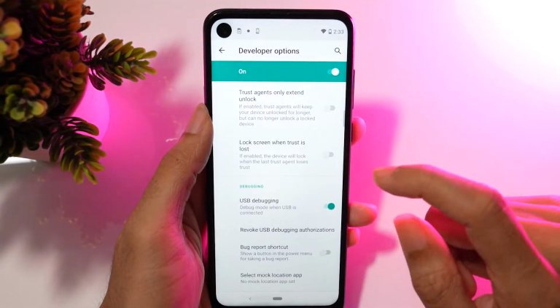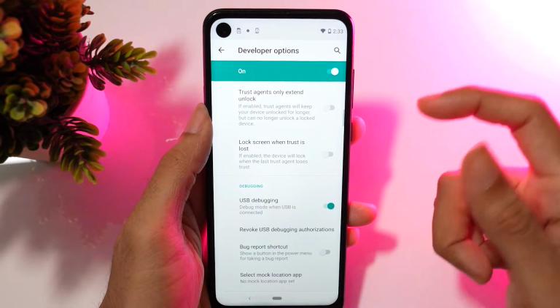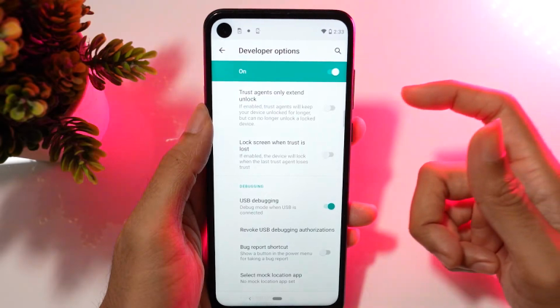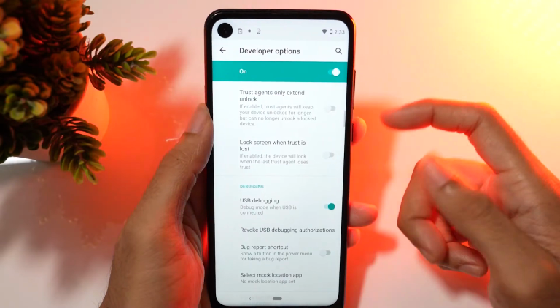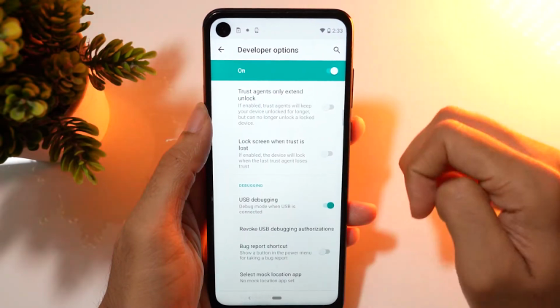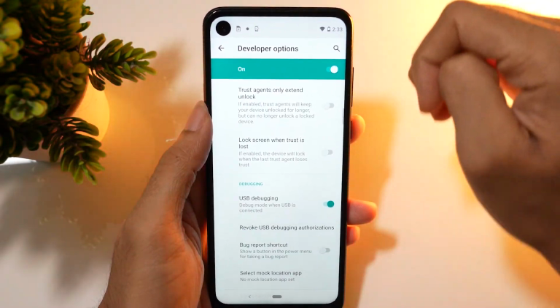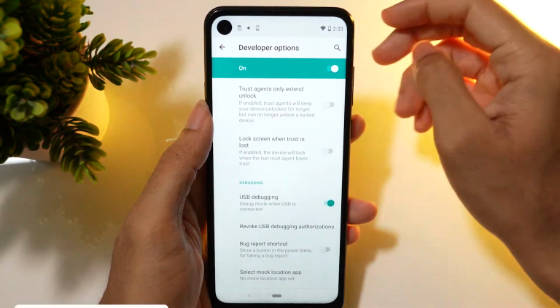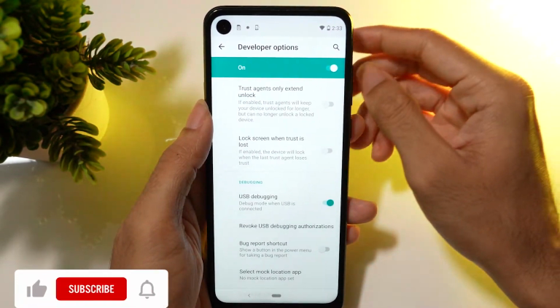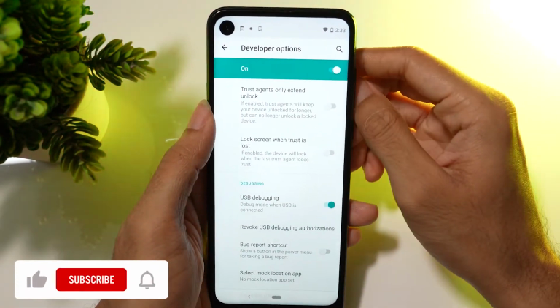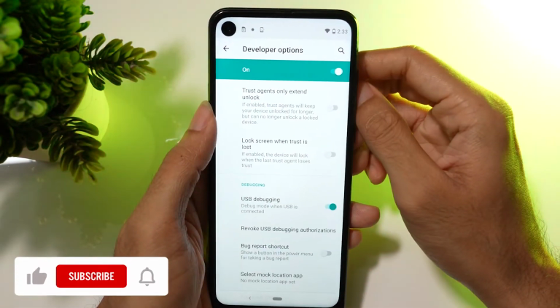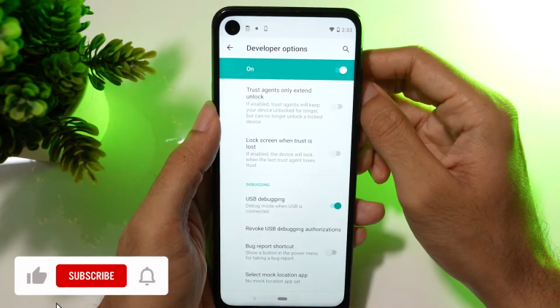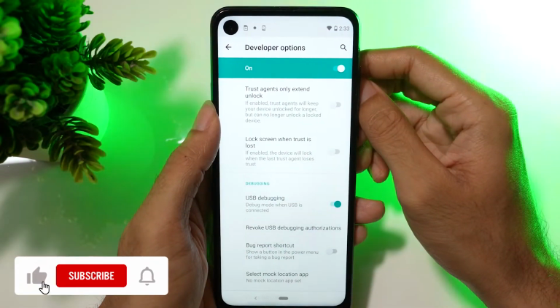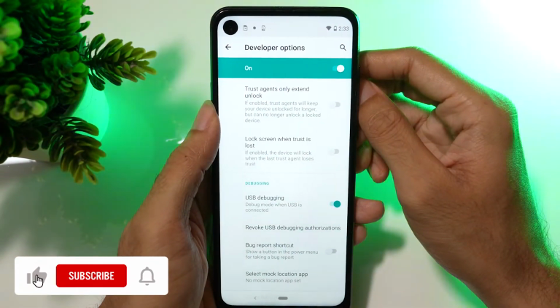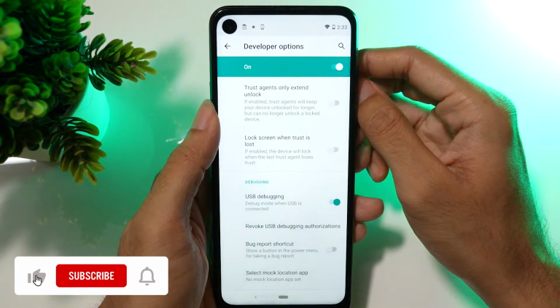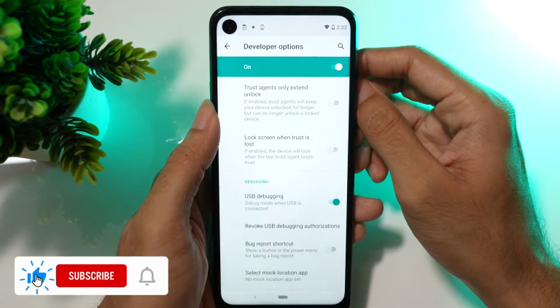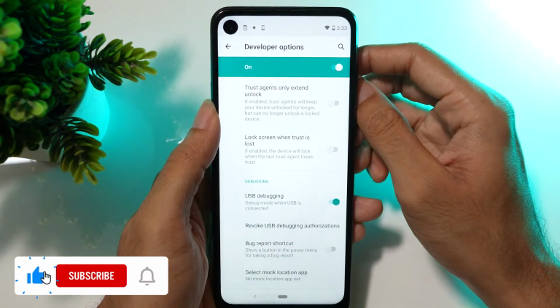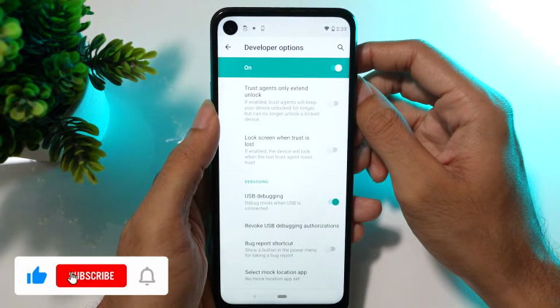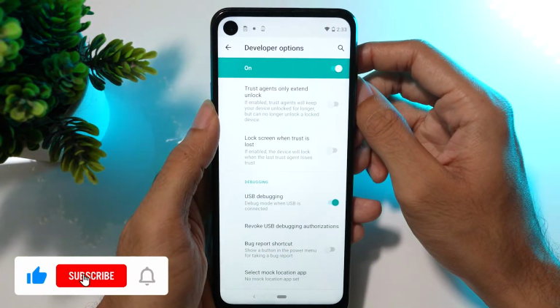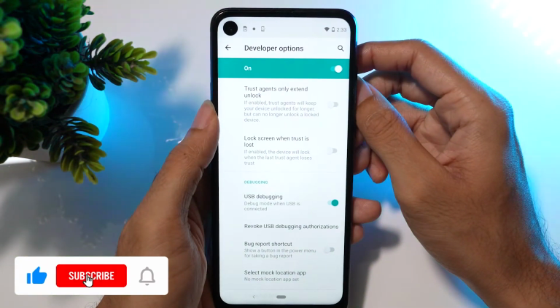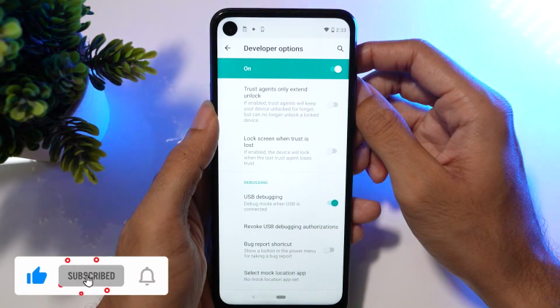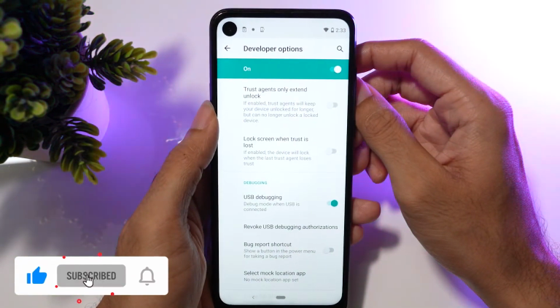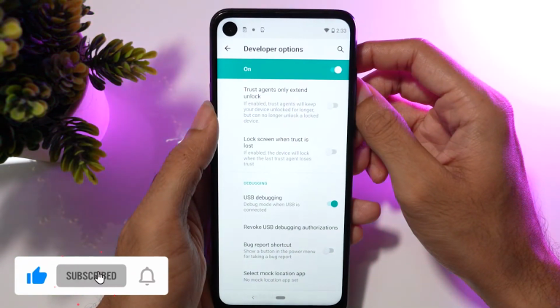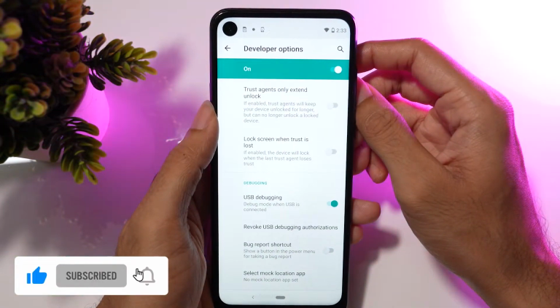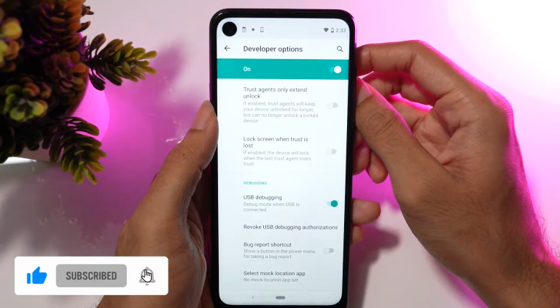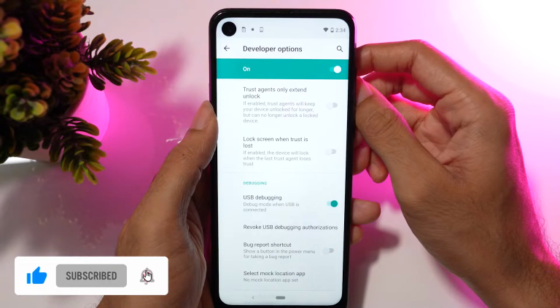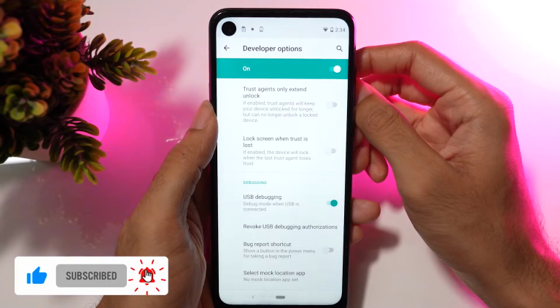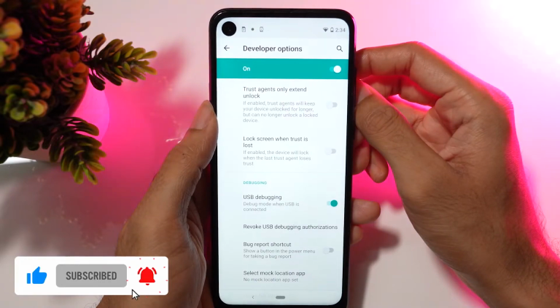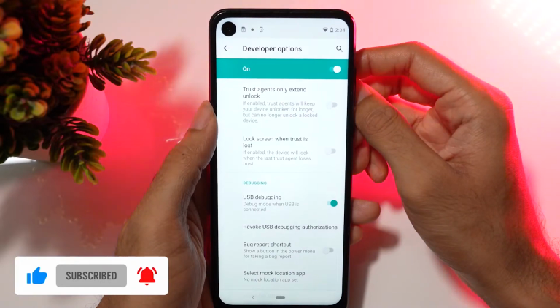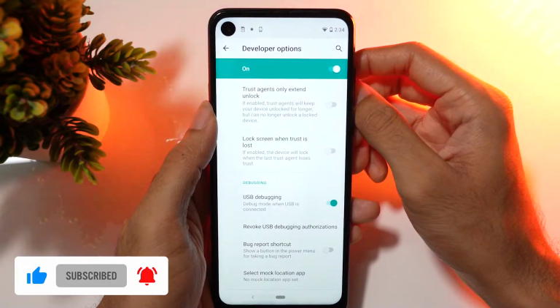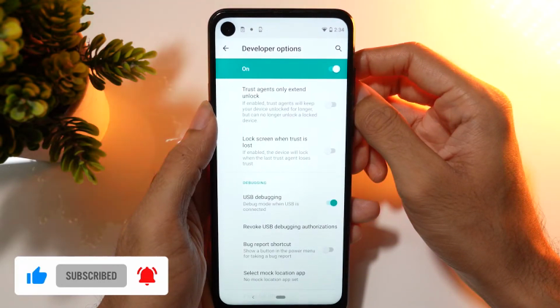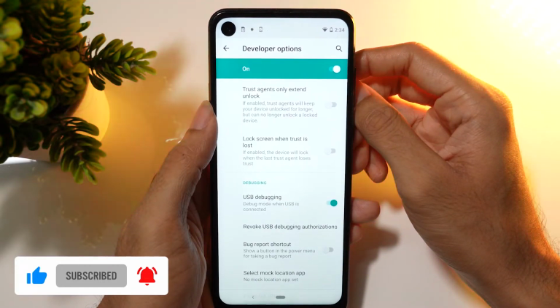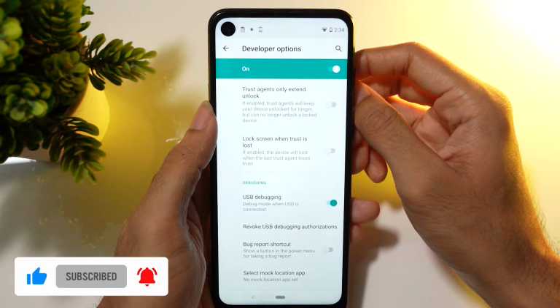That's it, friends. I hope this guide was useful to you. Please like this video and hit the subscribe button to support us.